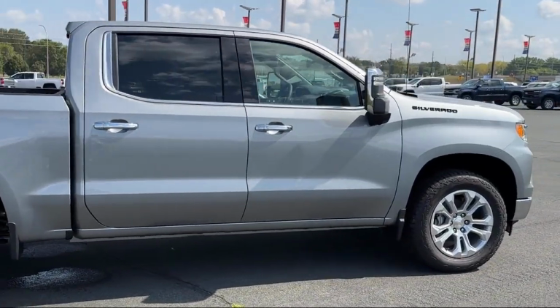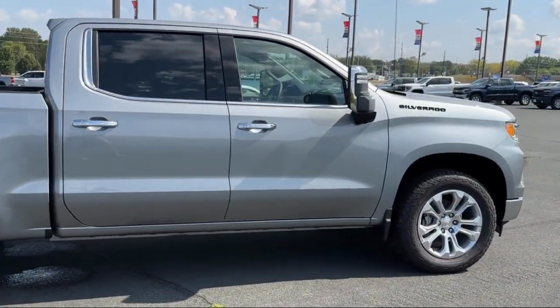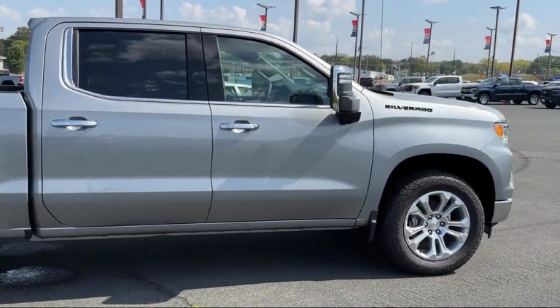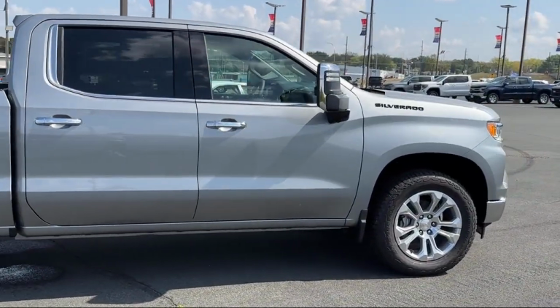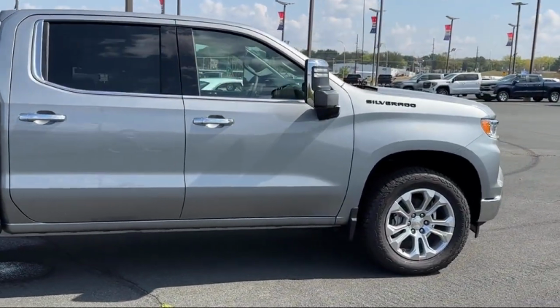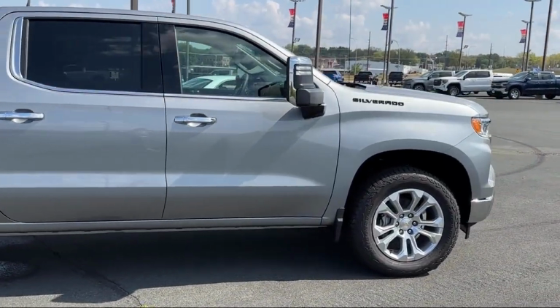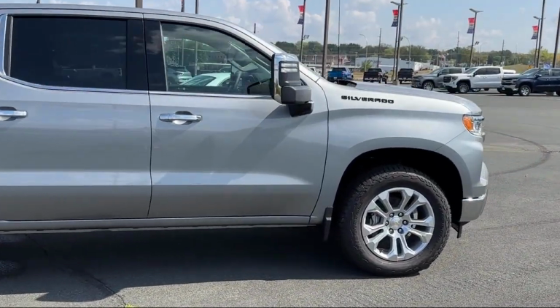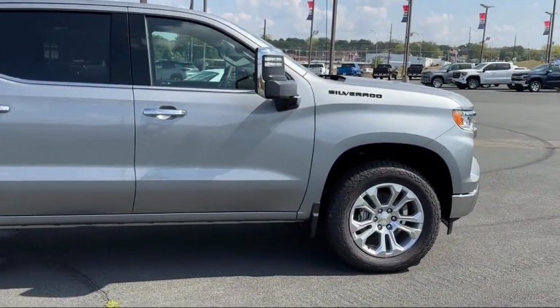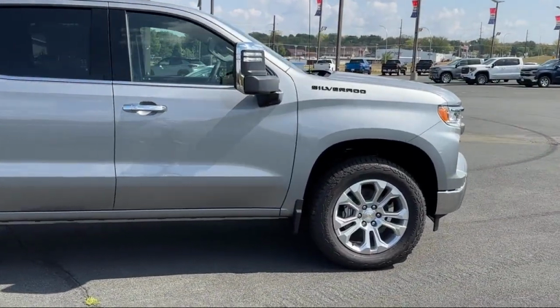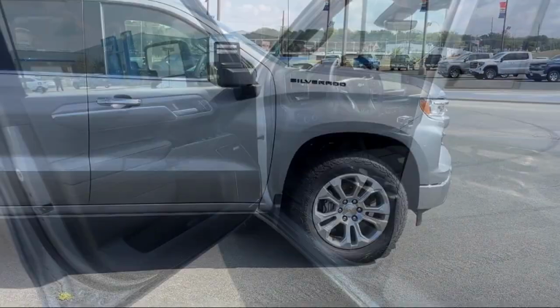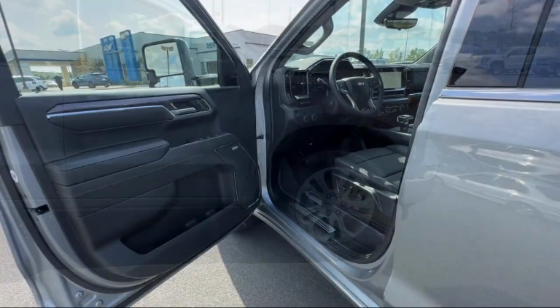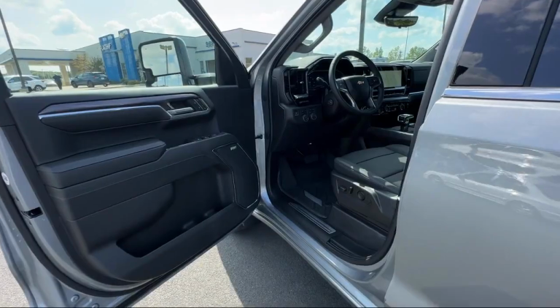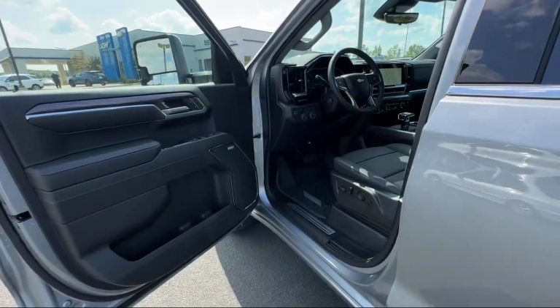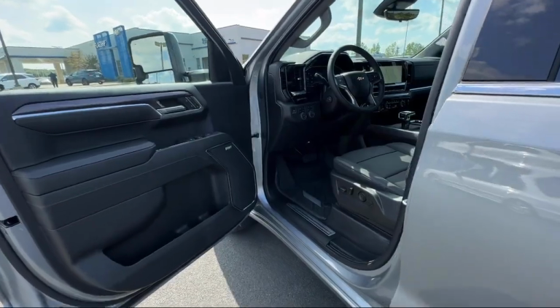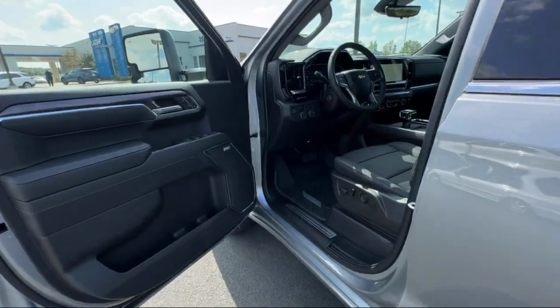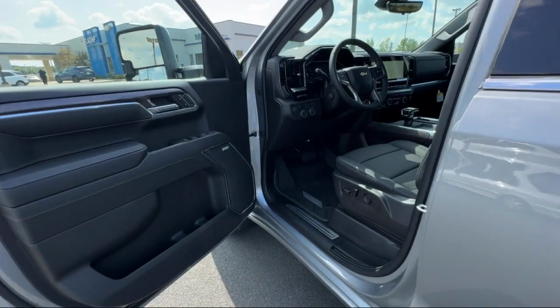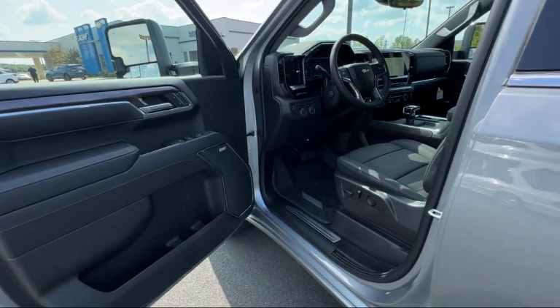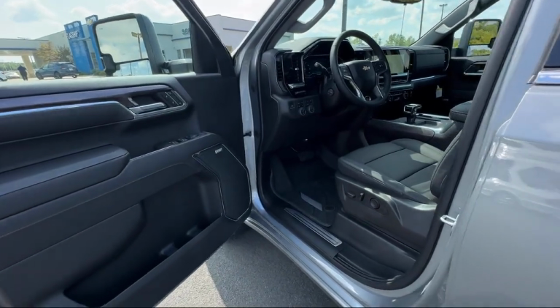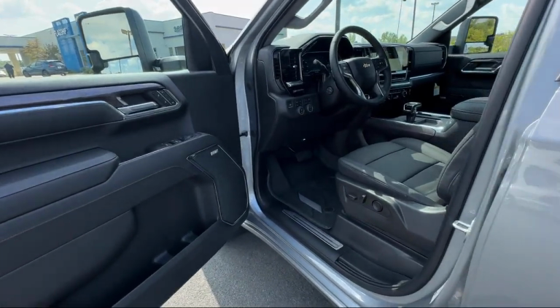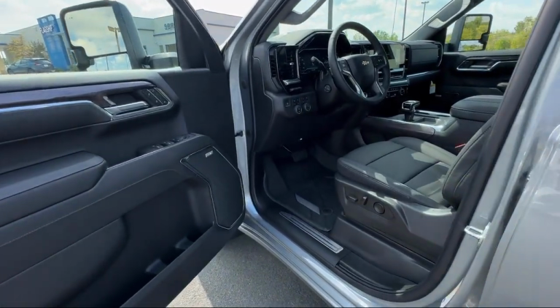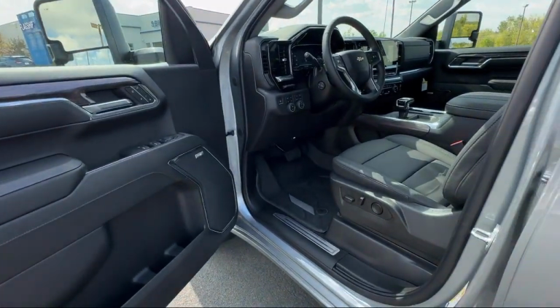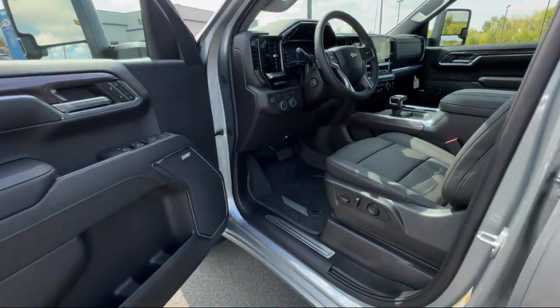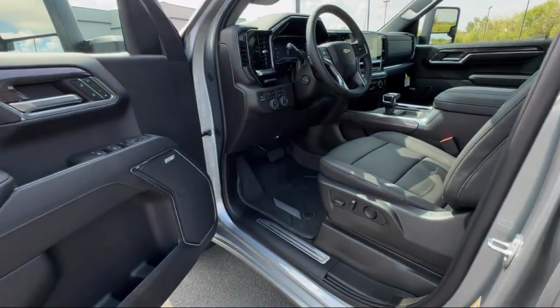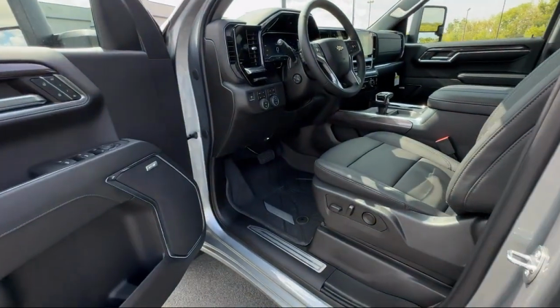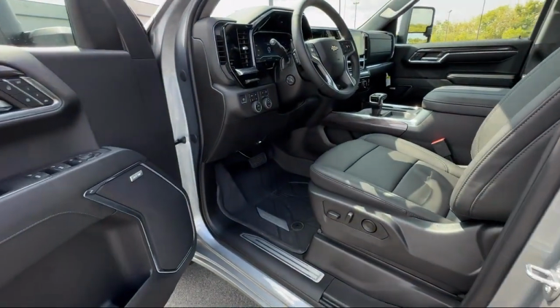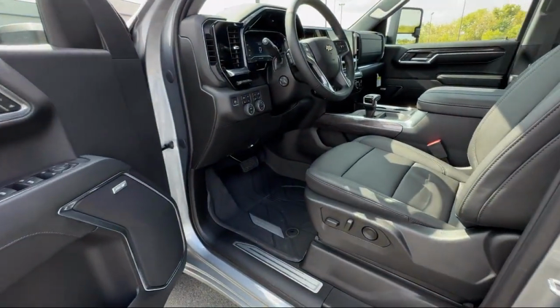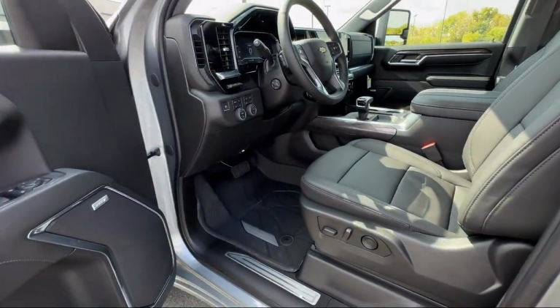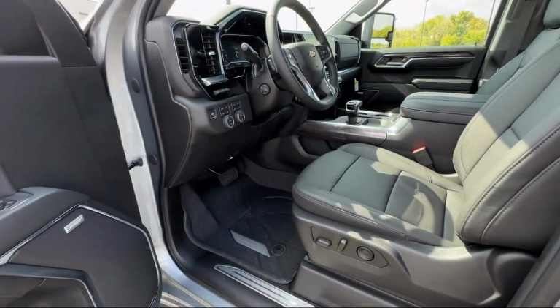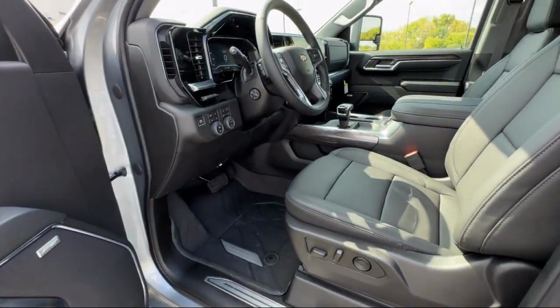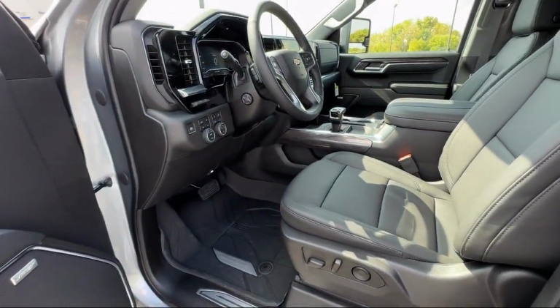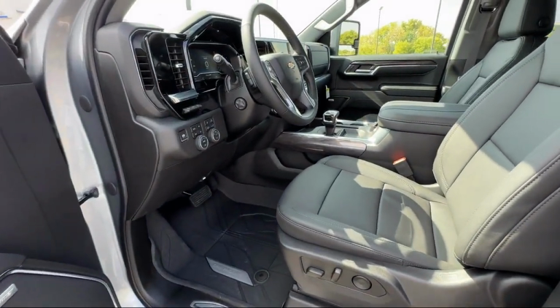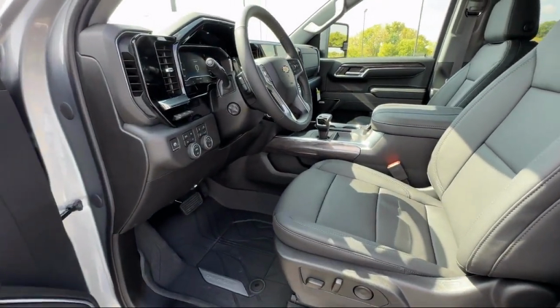Outside Heated Power Adjustable Mirrors, Keyless Open and Start, LED Cargo Area Lighting, Keyless Entry, and Lane Keep Assist with Lane Departure Warning.